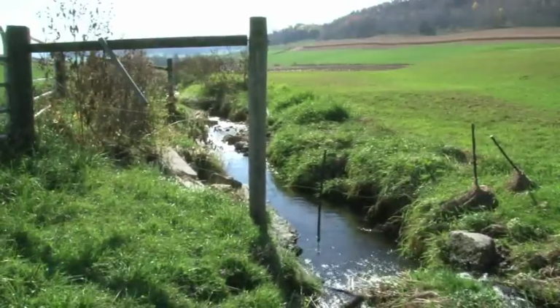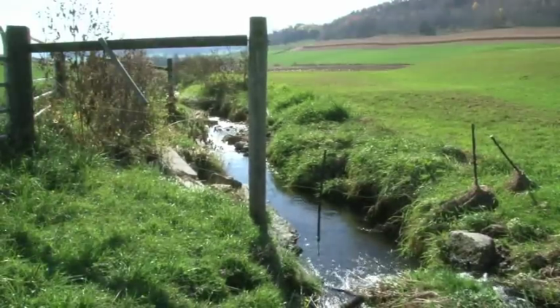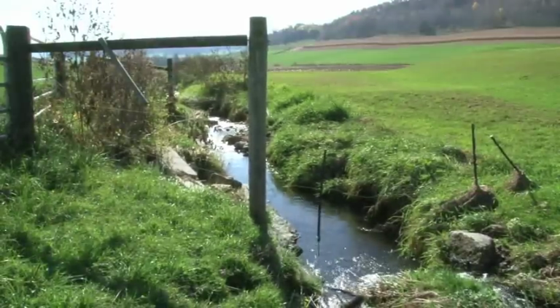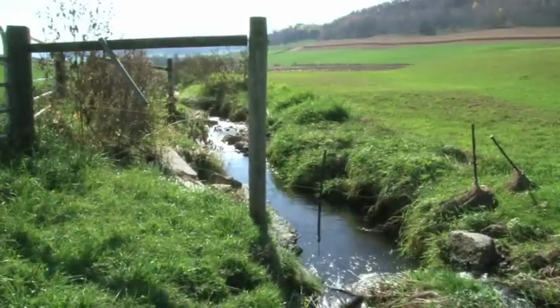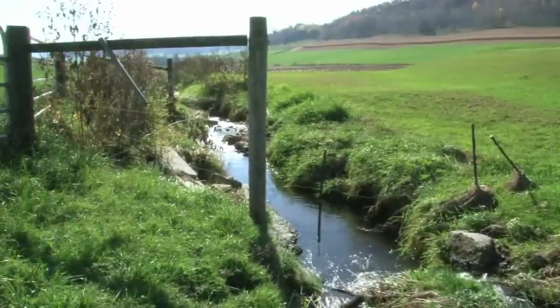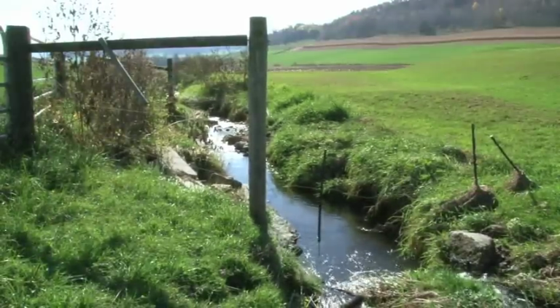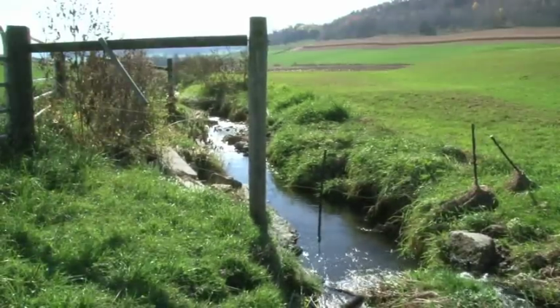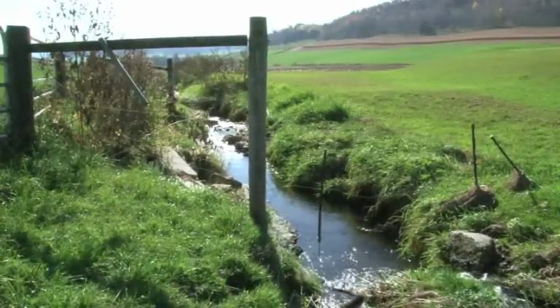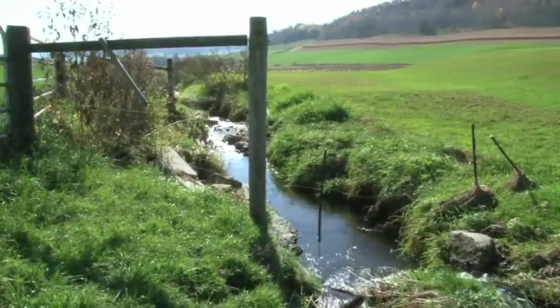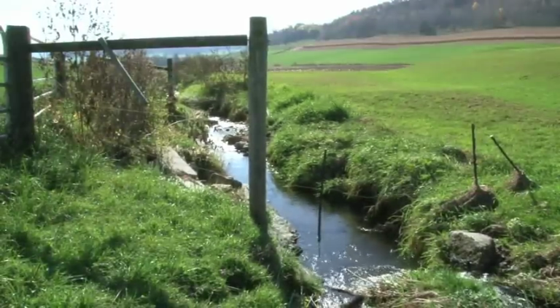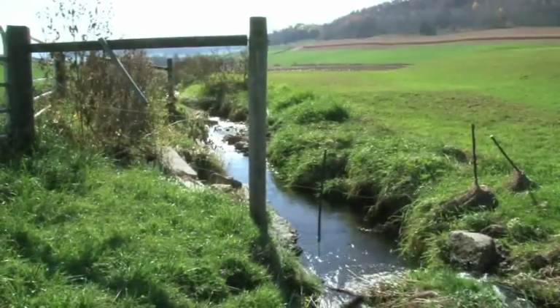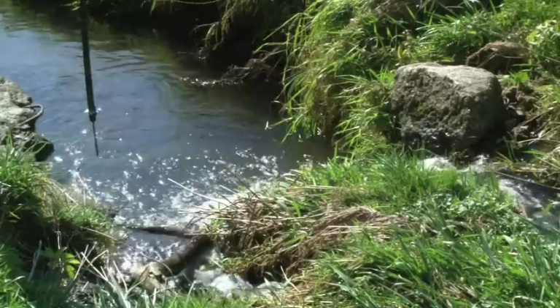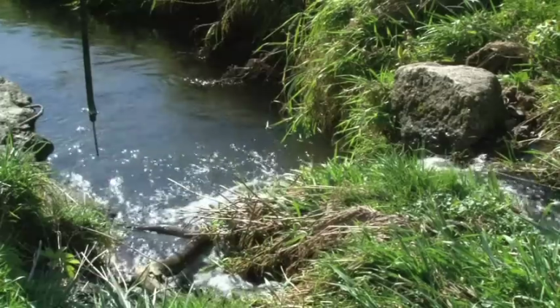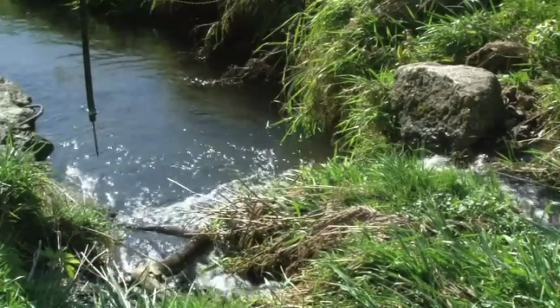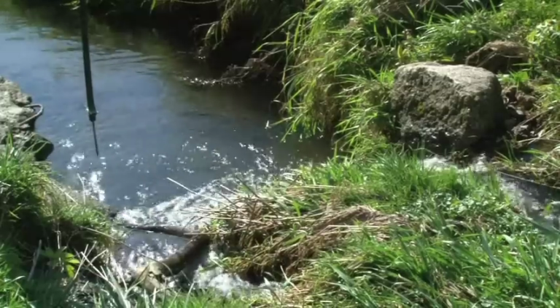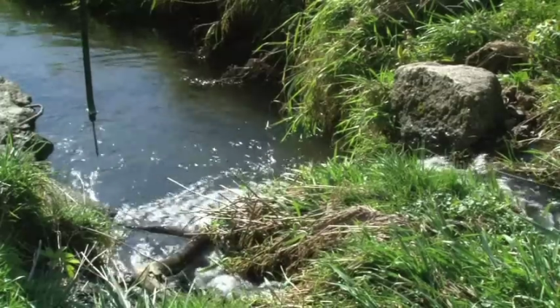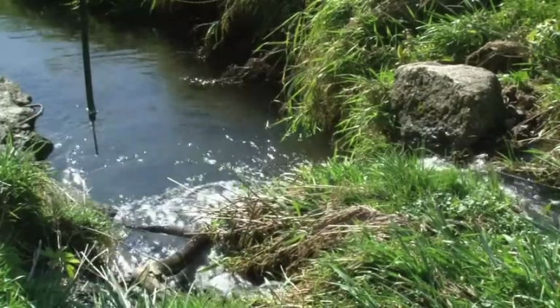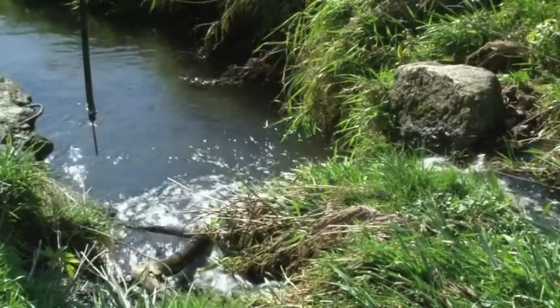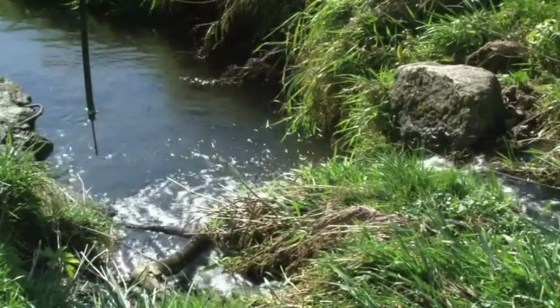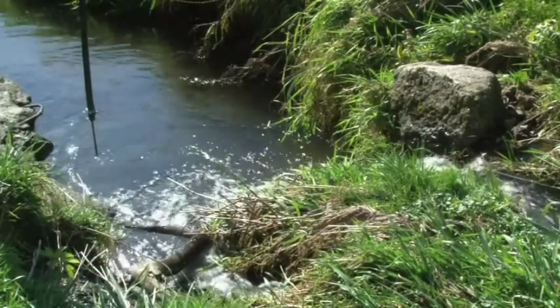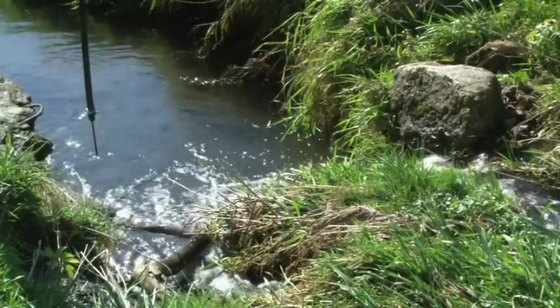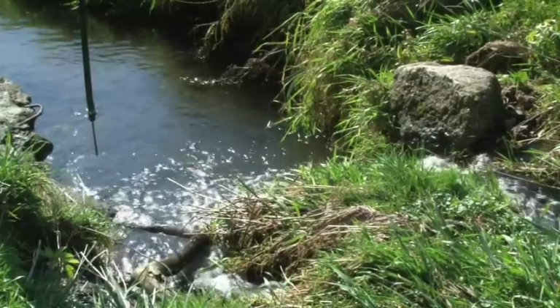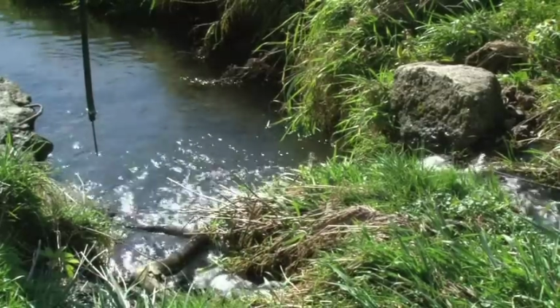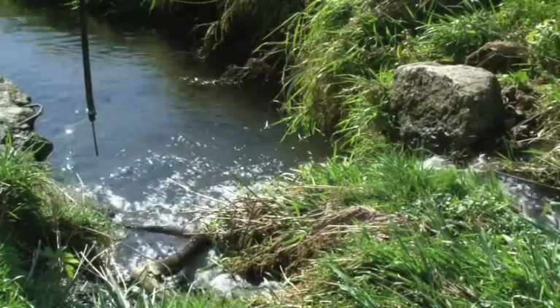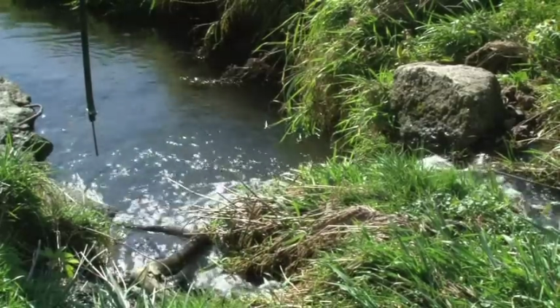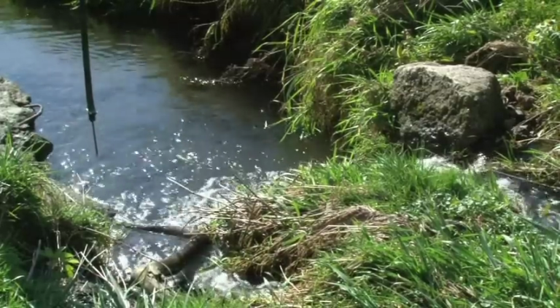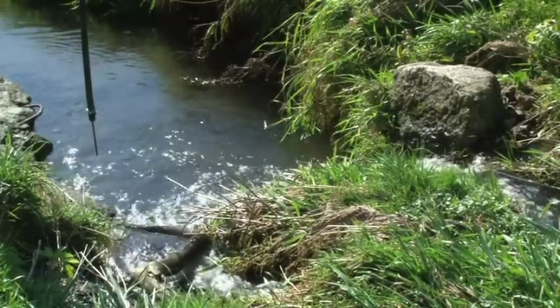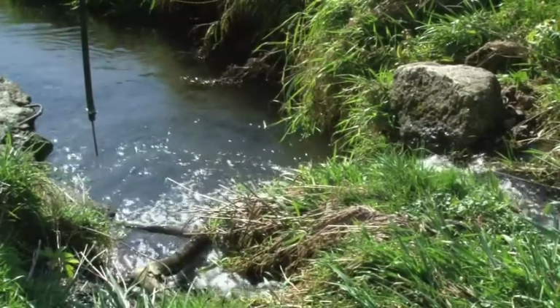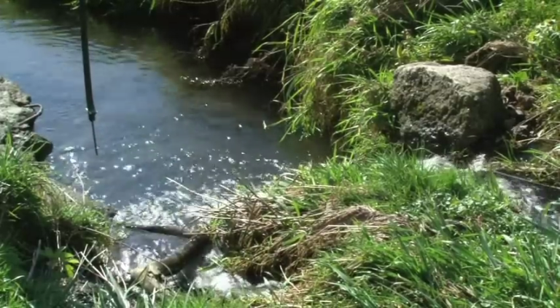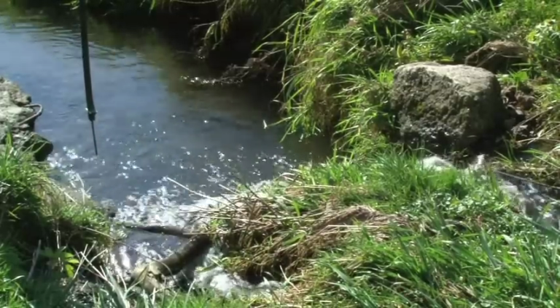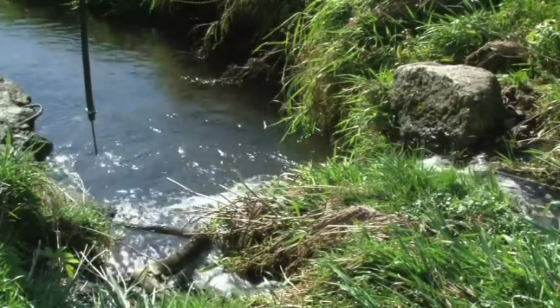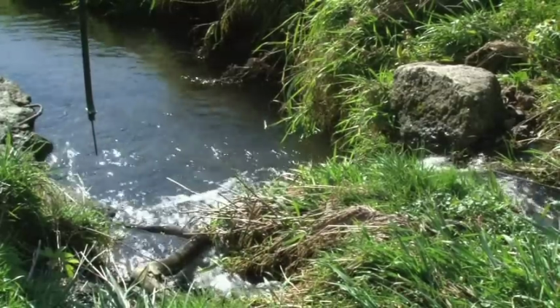We put in a lot of waterways — we want to minimize soil loss off of those fields. We want to build that soil up.